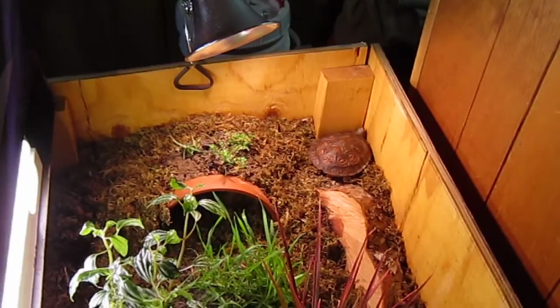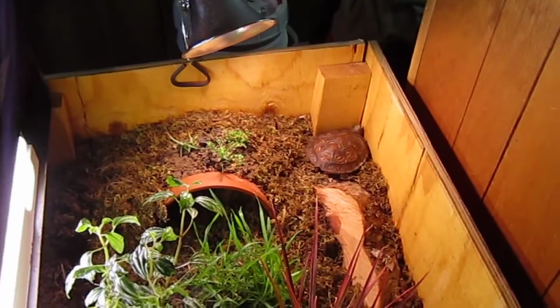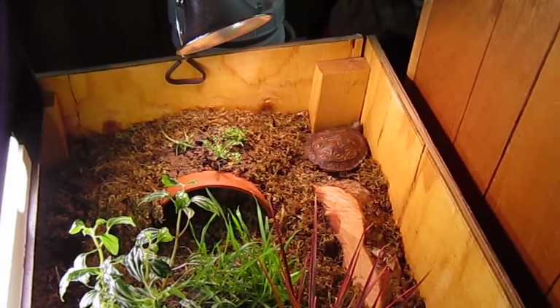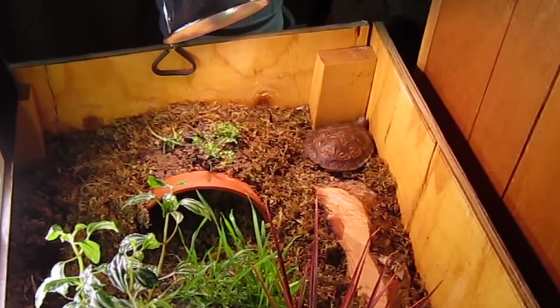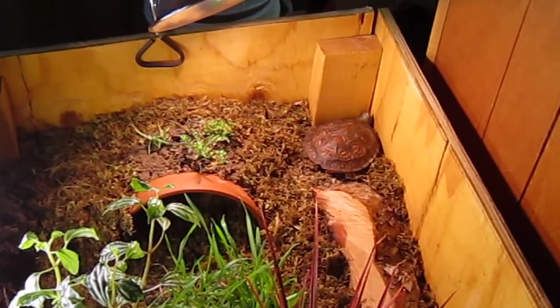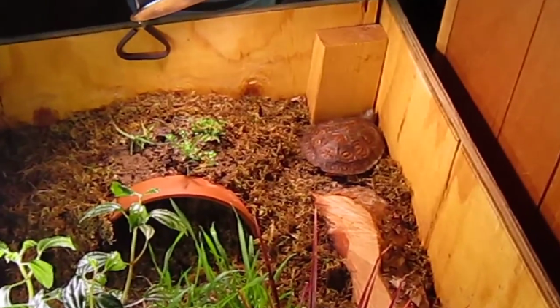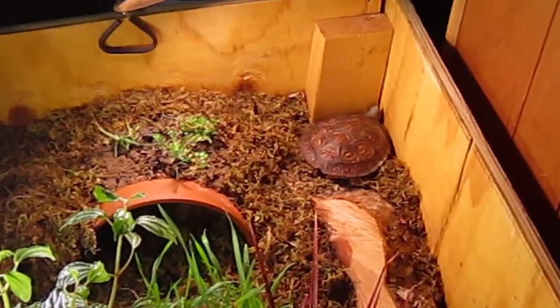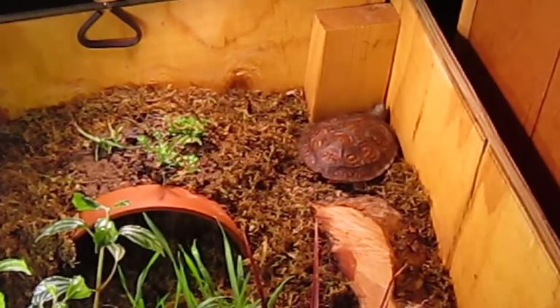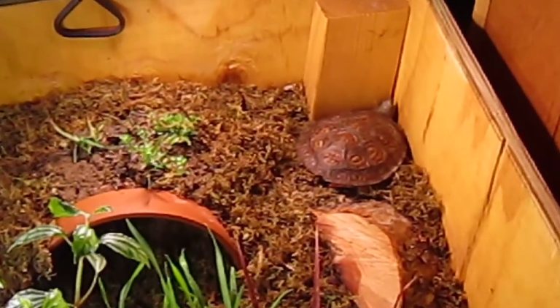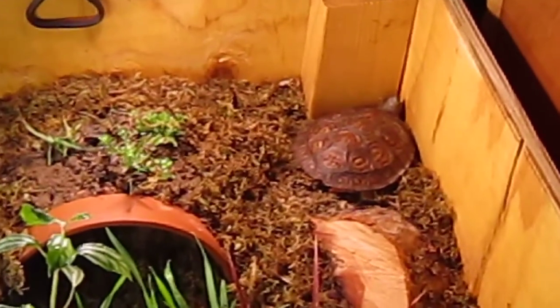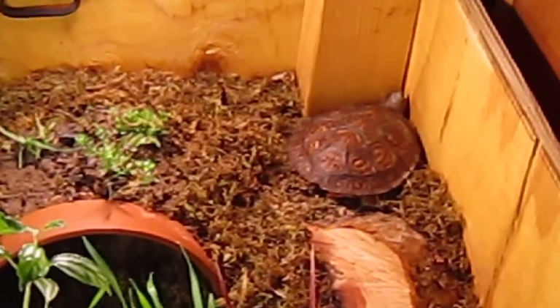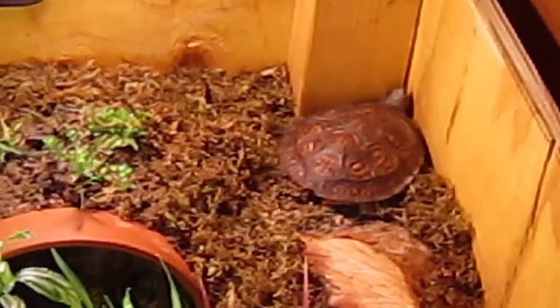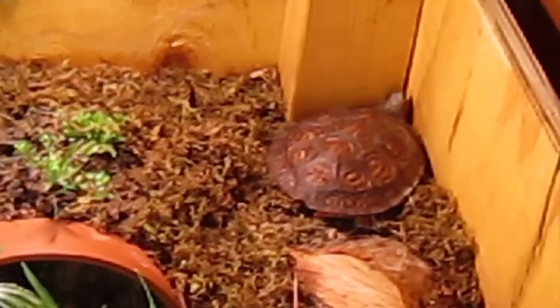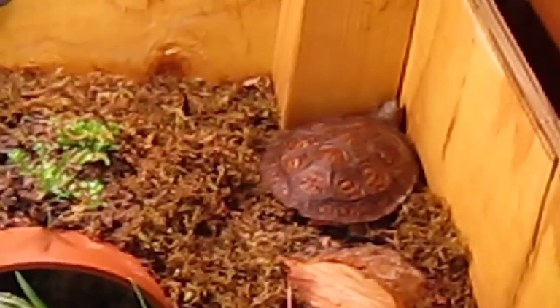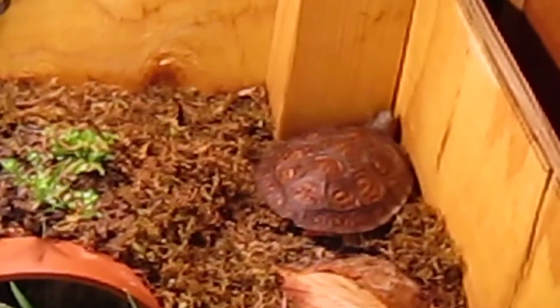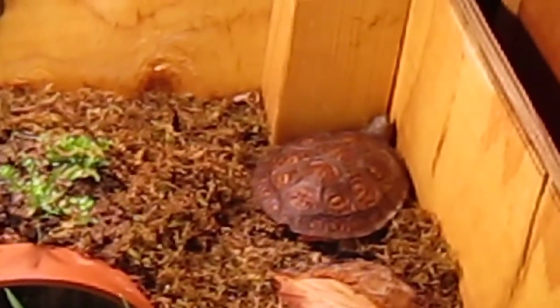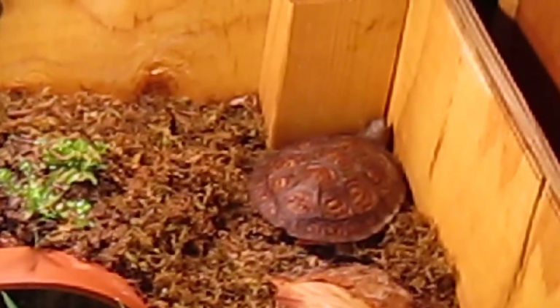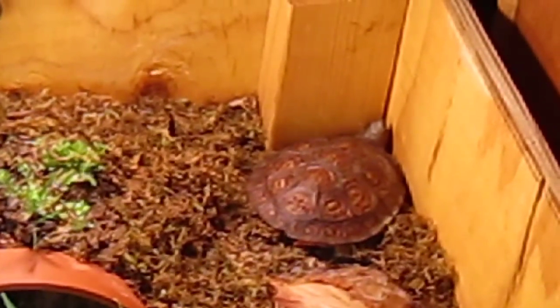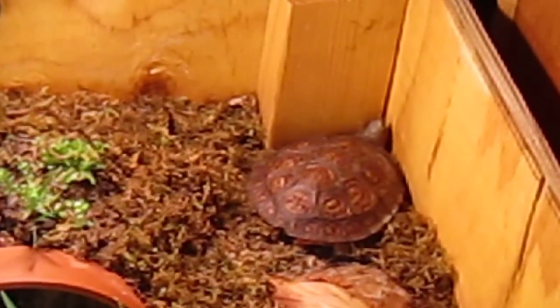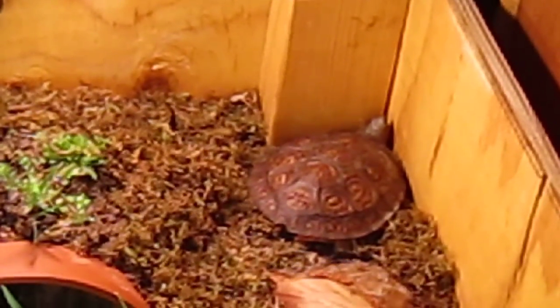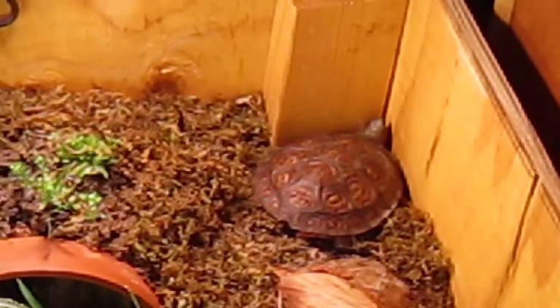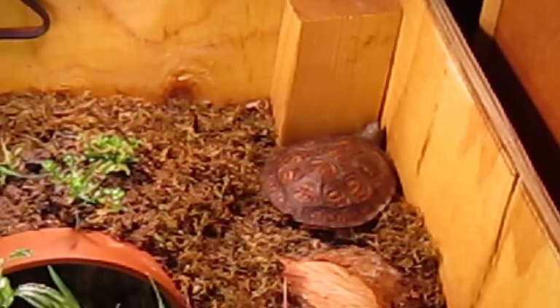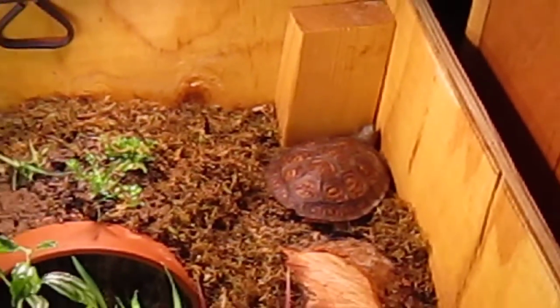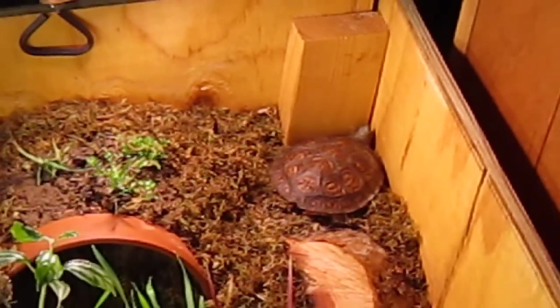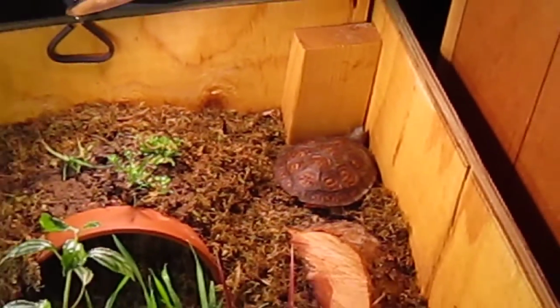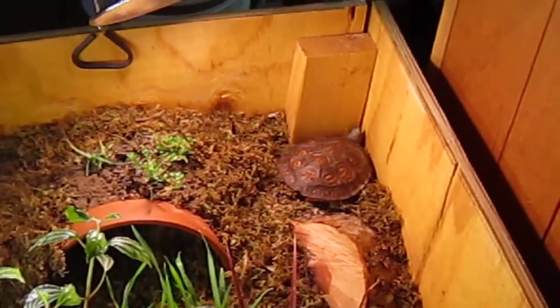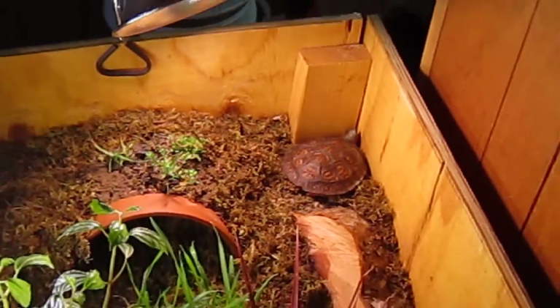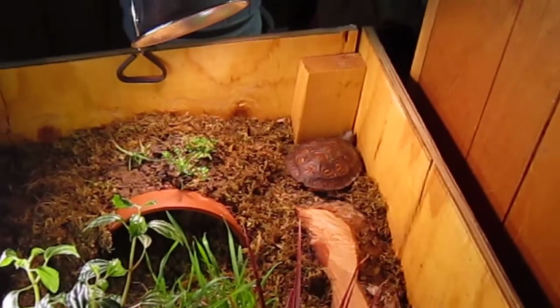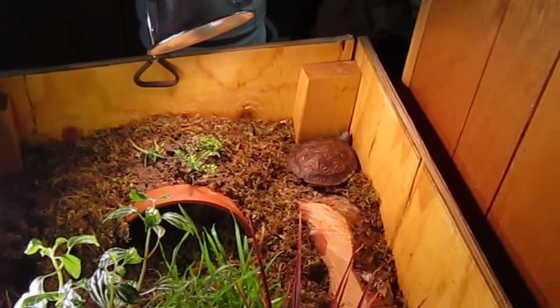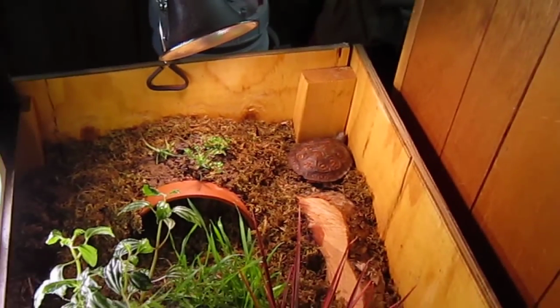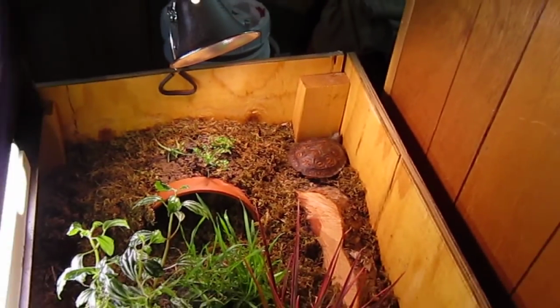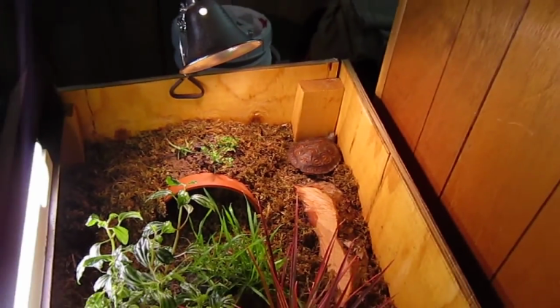There you can see my Central American Wood Turtle hanging out in the corner over there. It likes to hang out there — it's nice and warm.